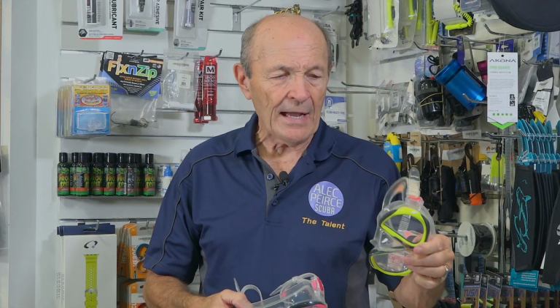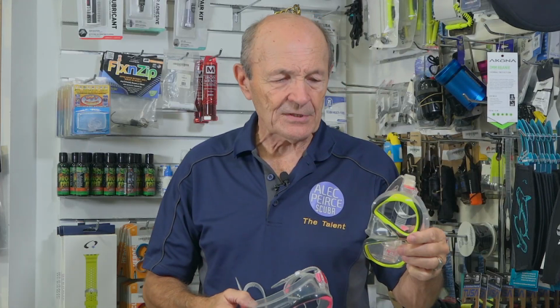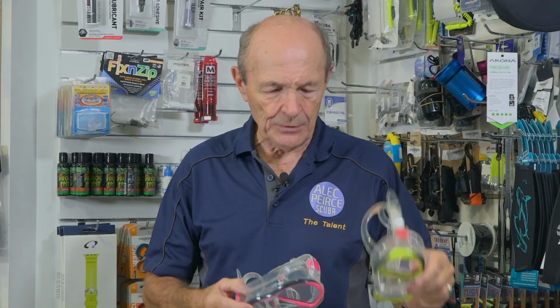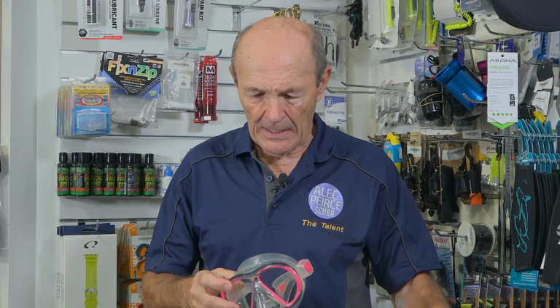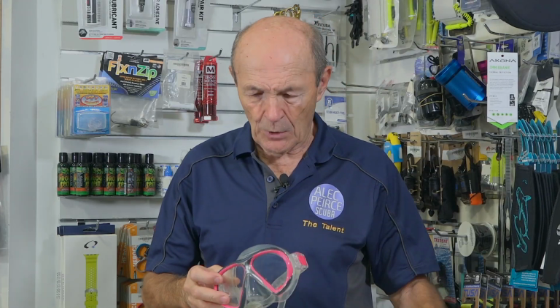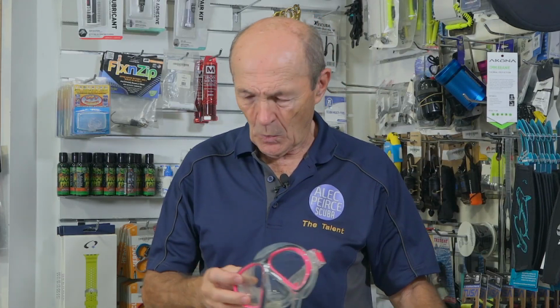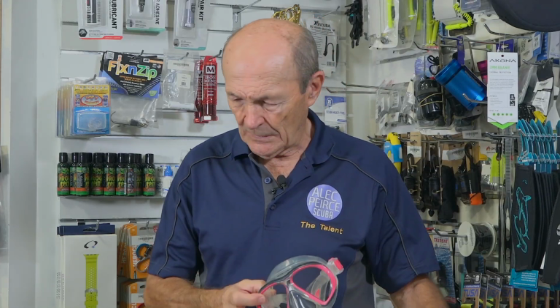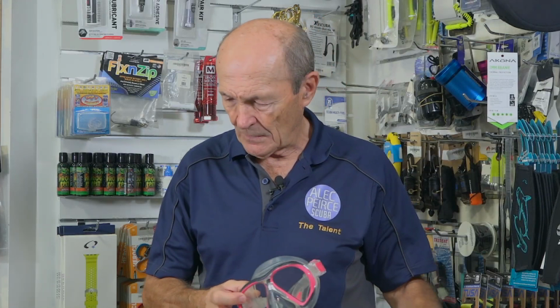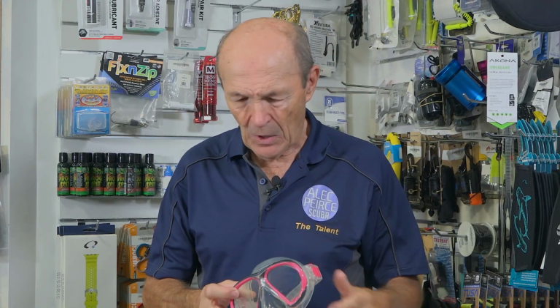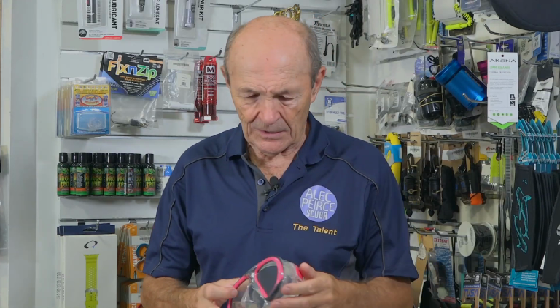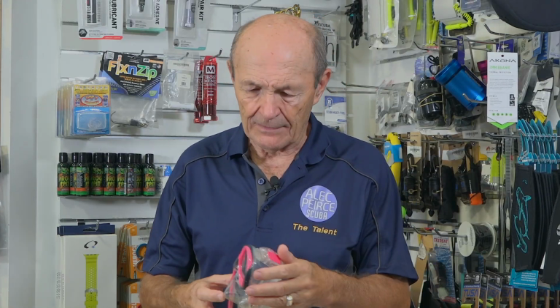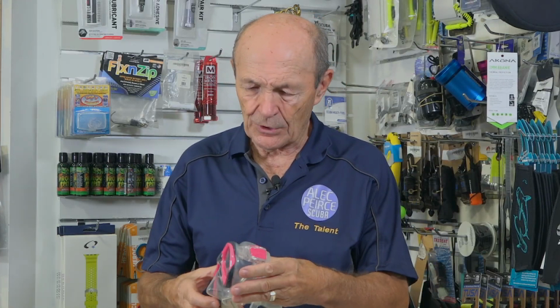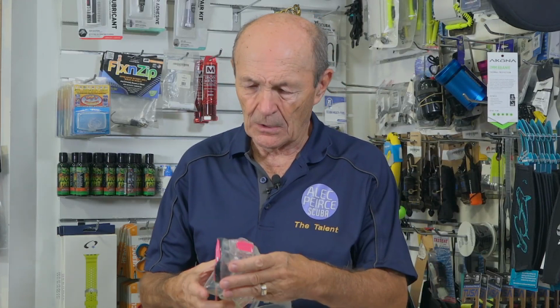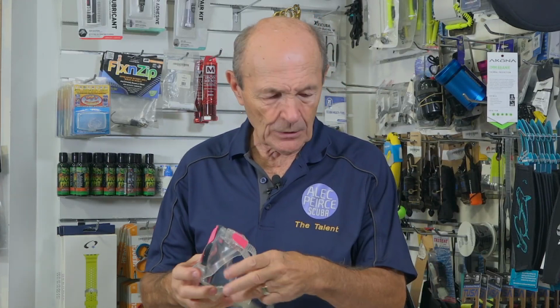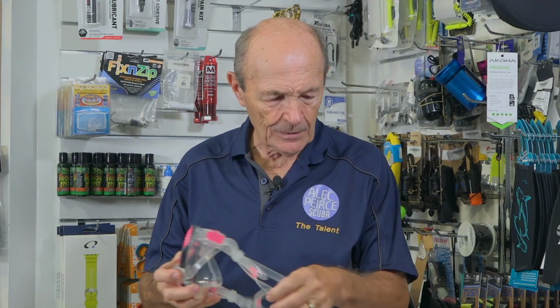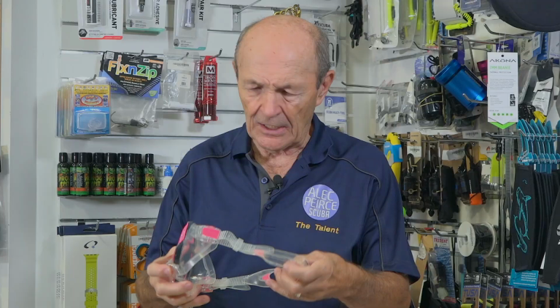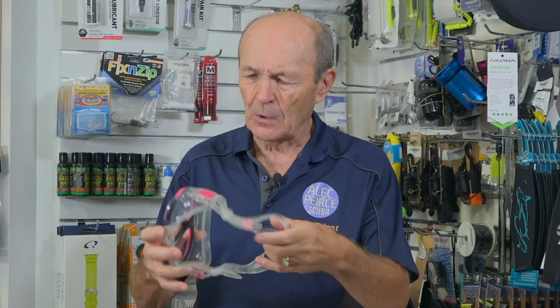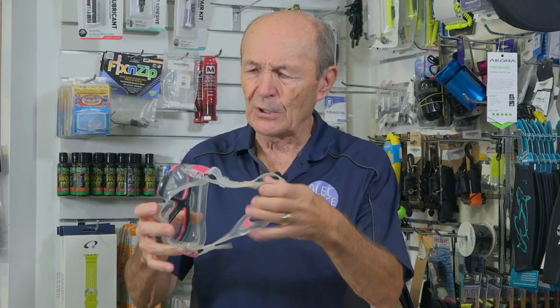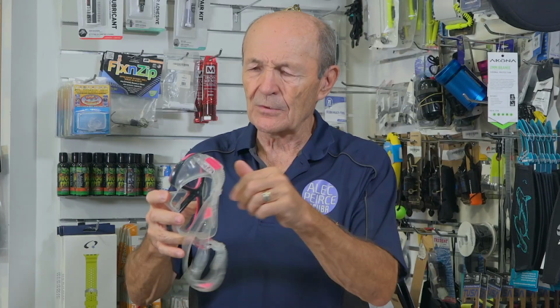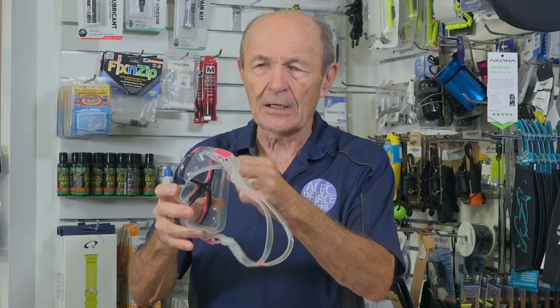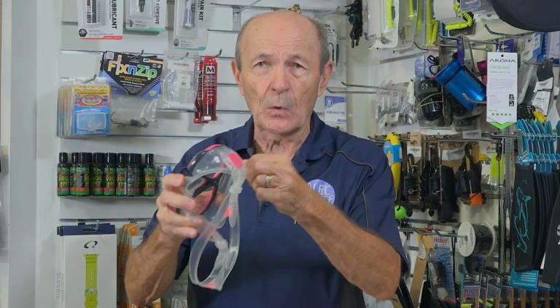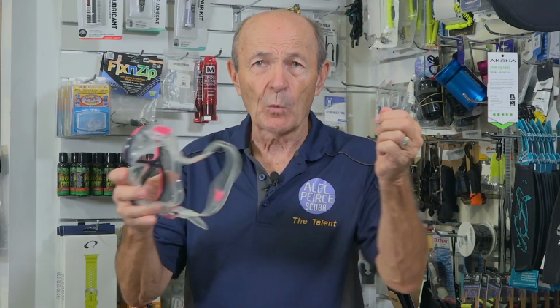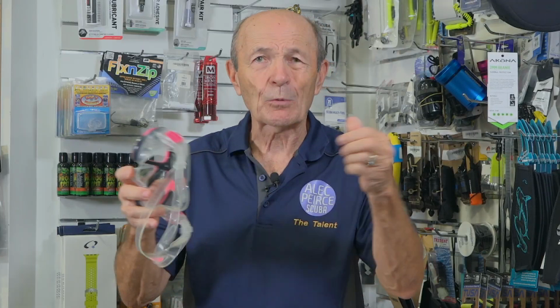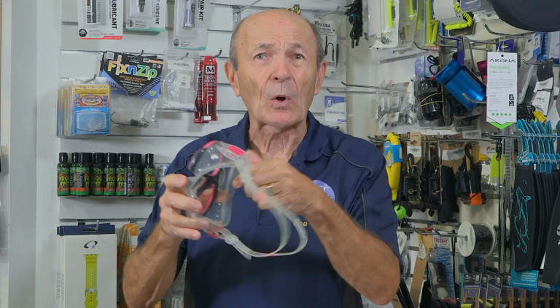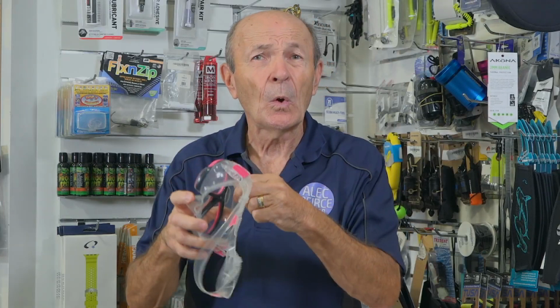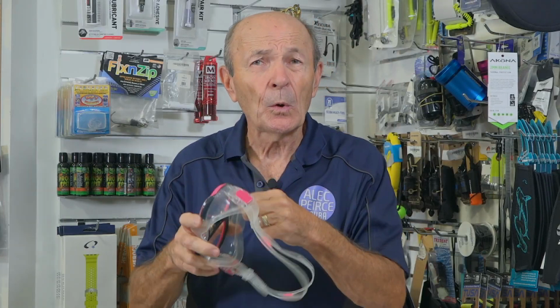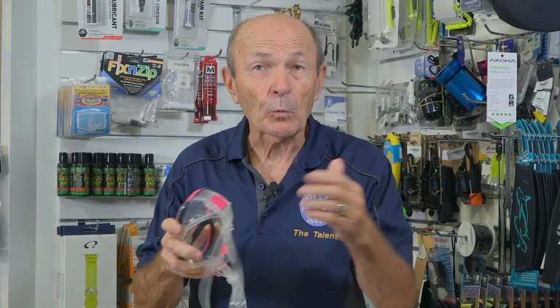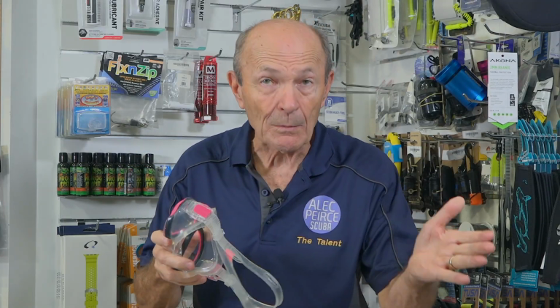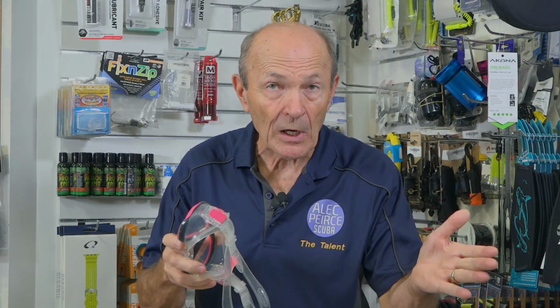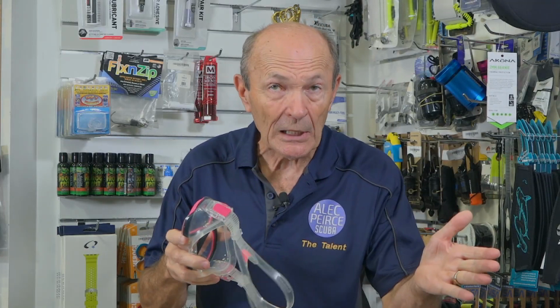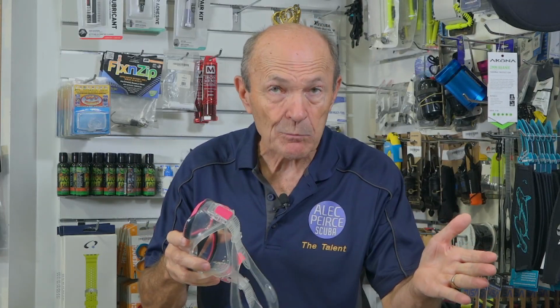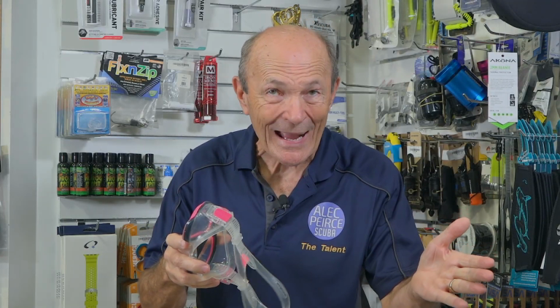Masks that you now know, if you're a modern diver at all, are clear silicone — beautiful silicone, no more rubber. Rubber, by the way, was black.